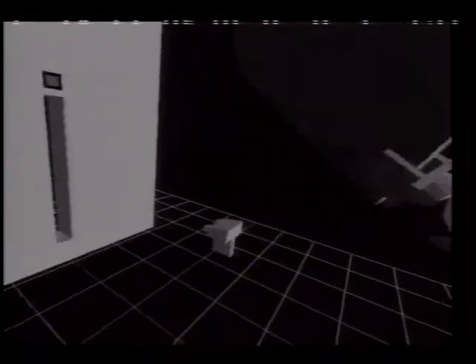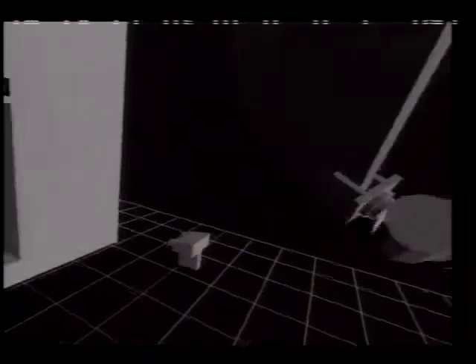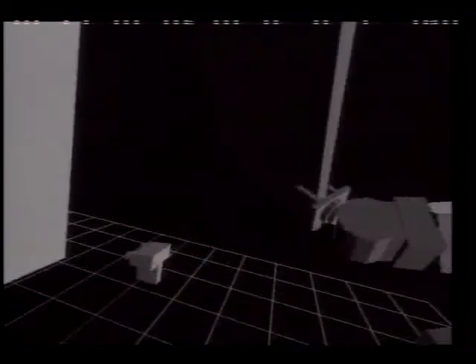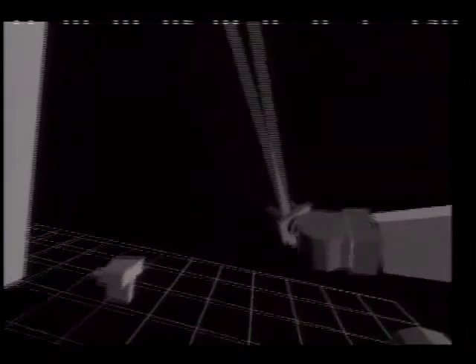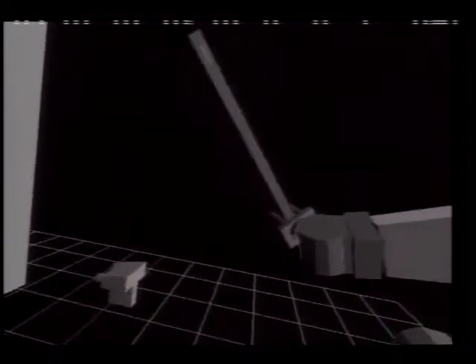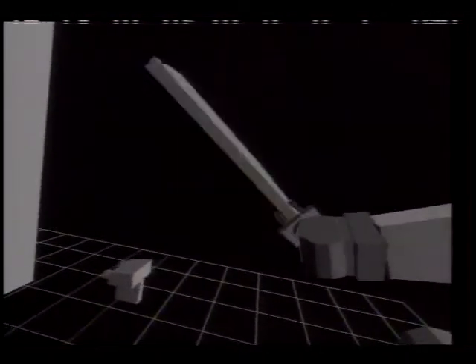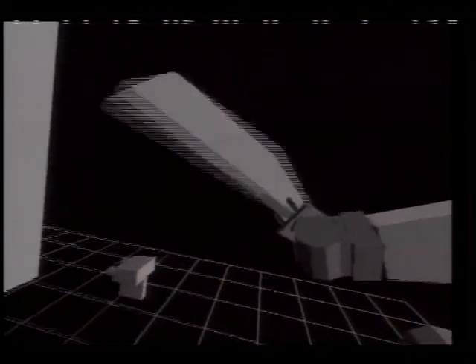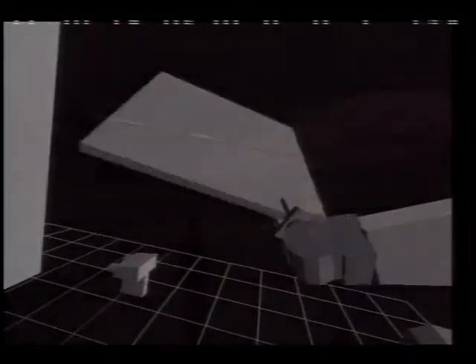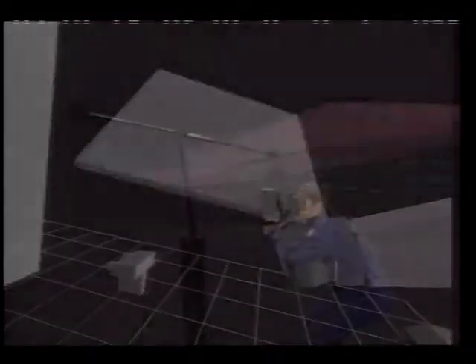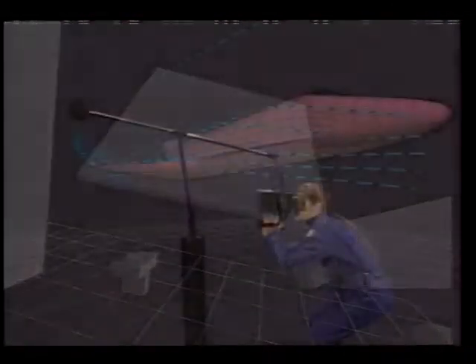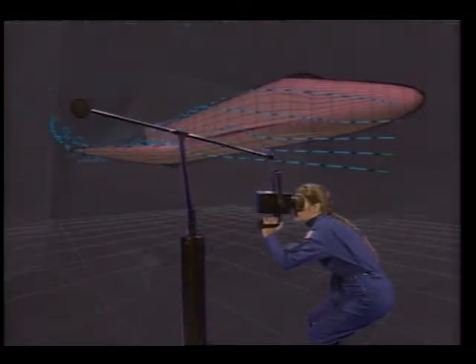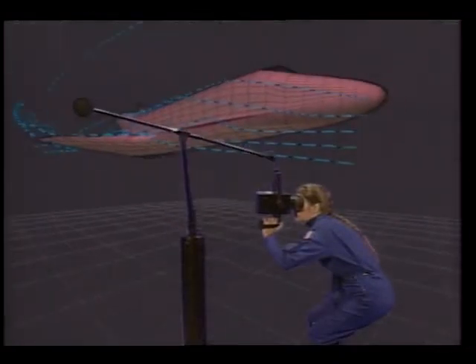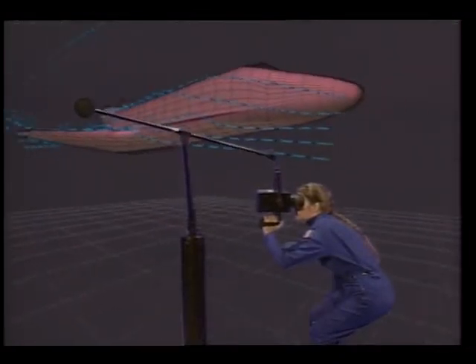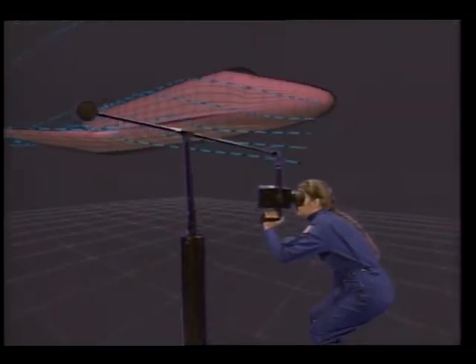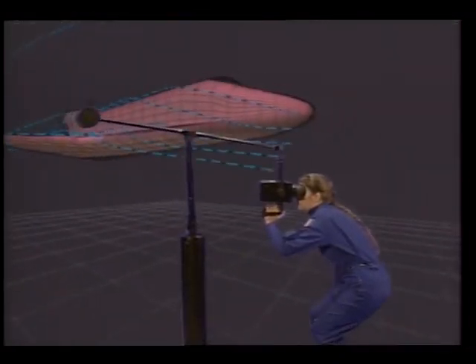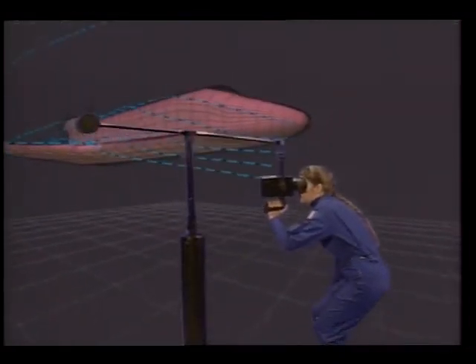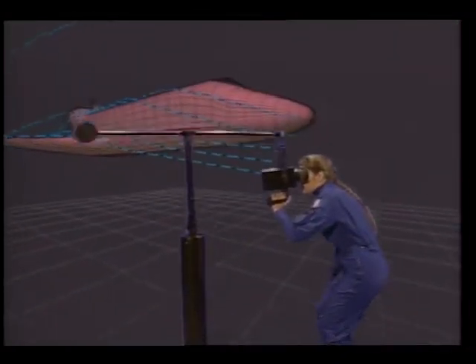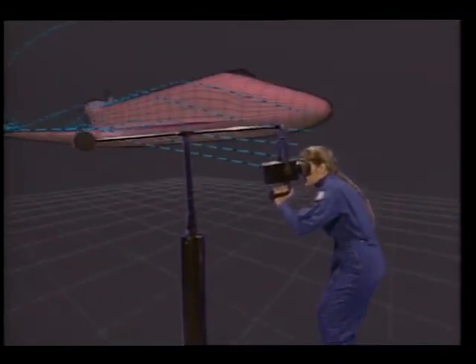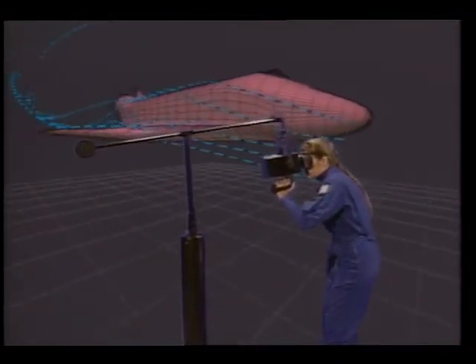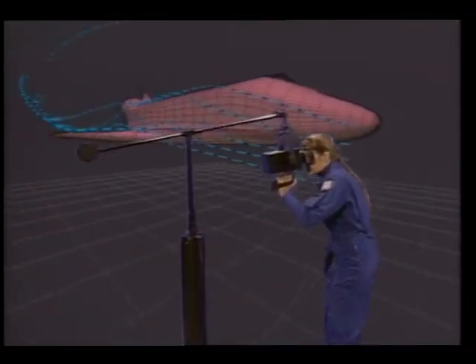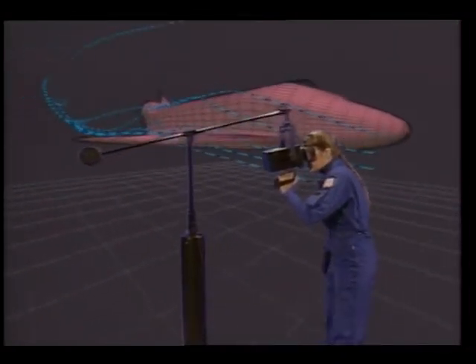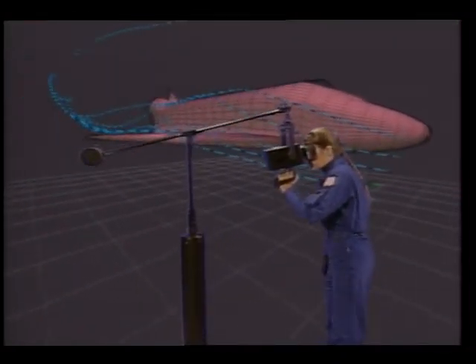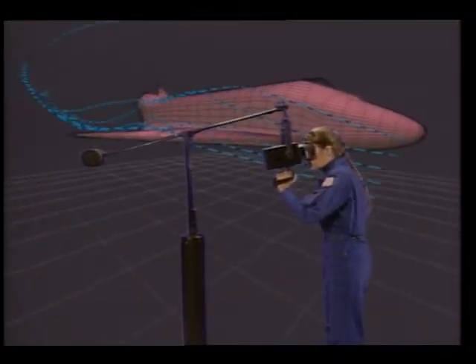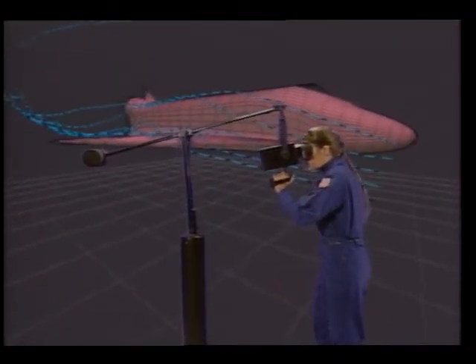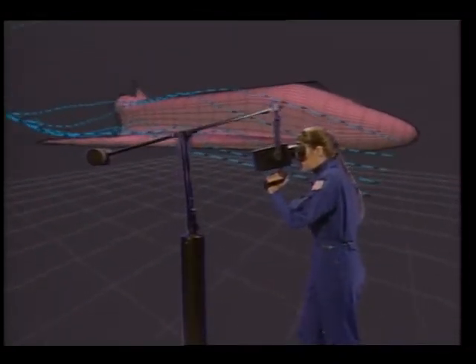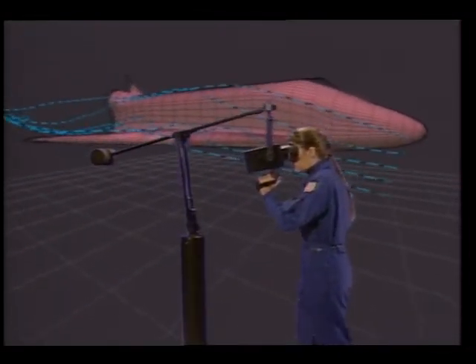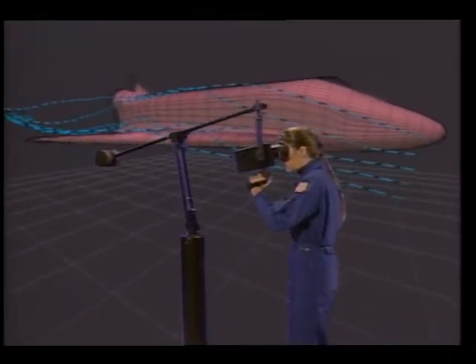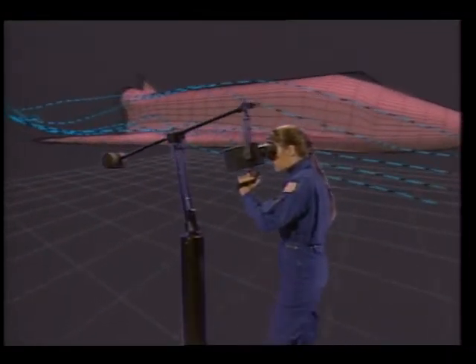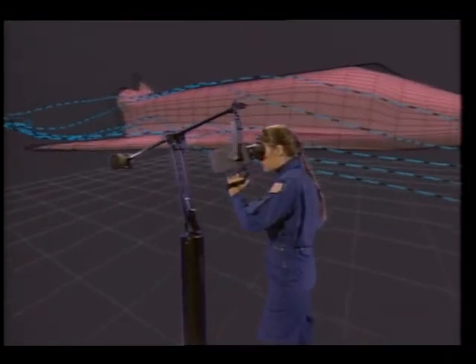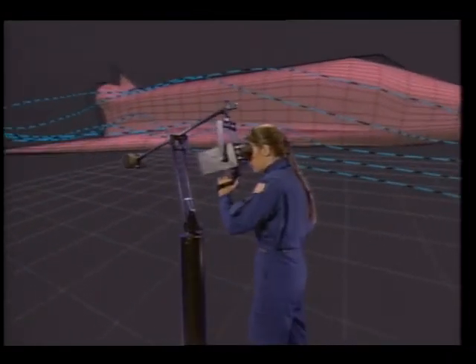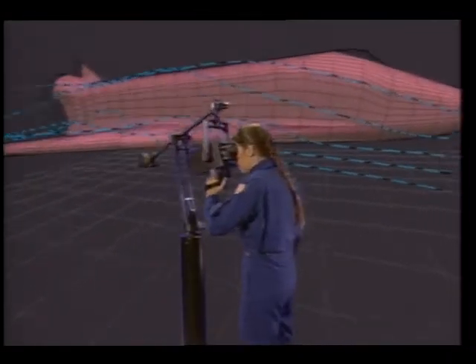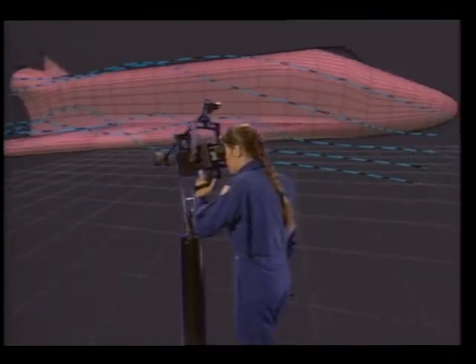Scientists have also designed a virtual wind tunnel. The investigator can move anywhere in the tunnel to study air flow.